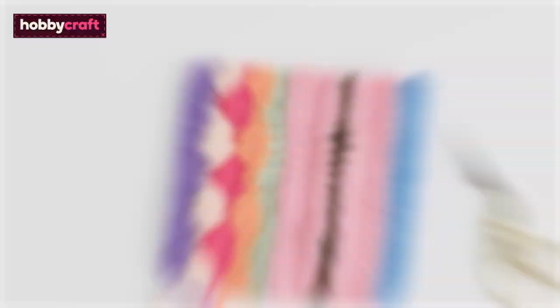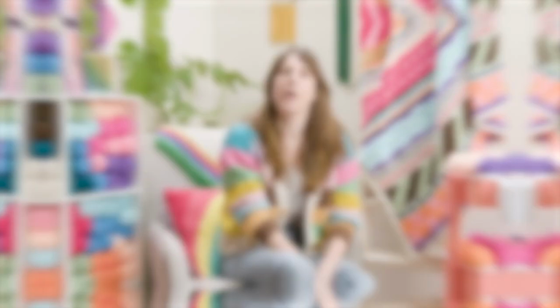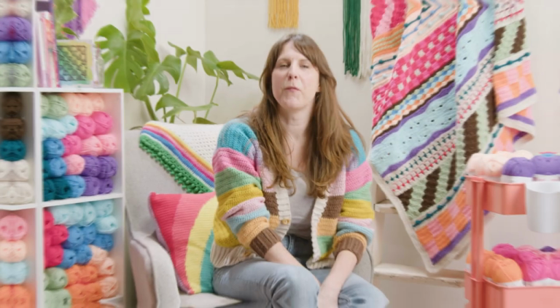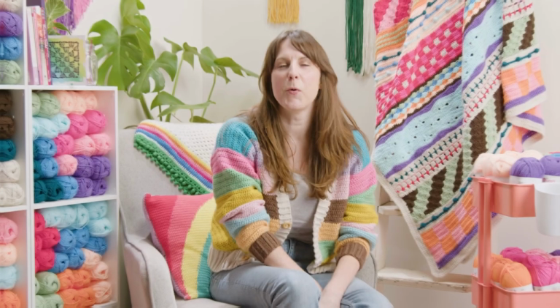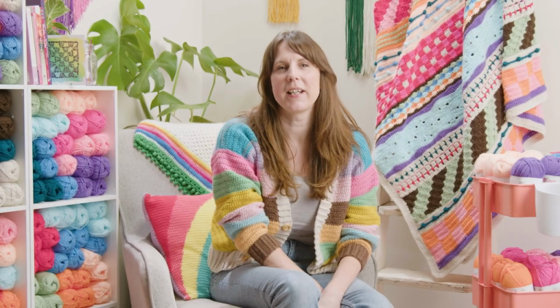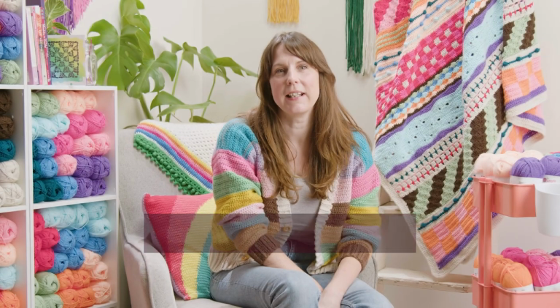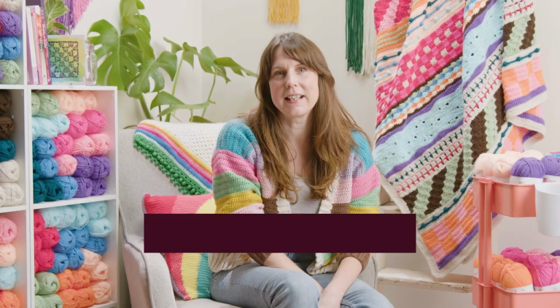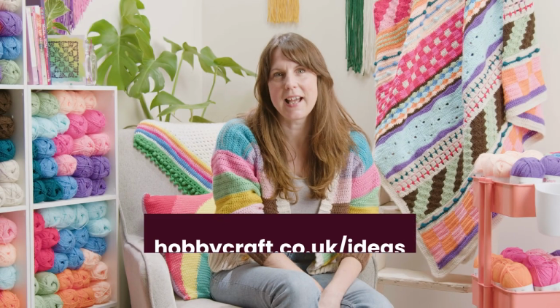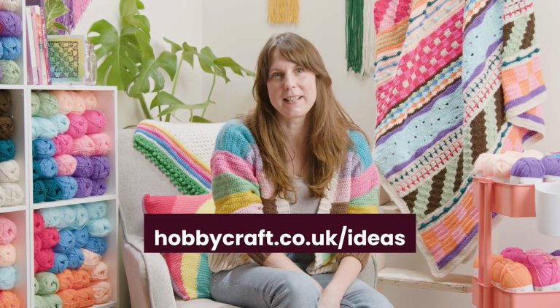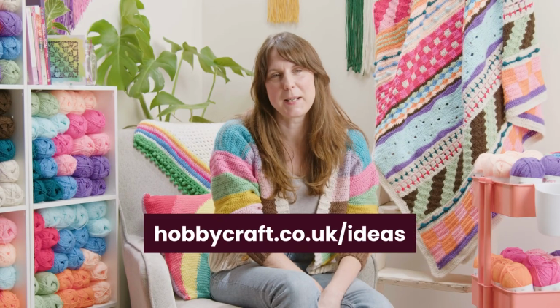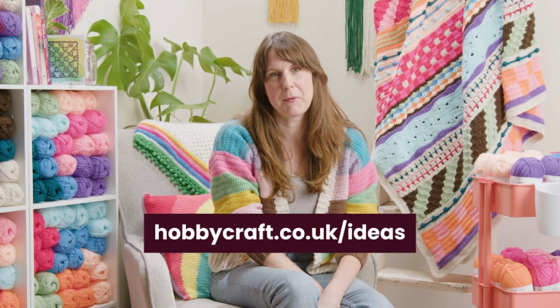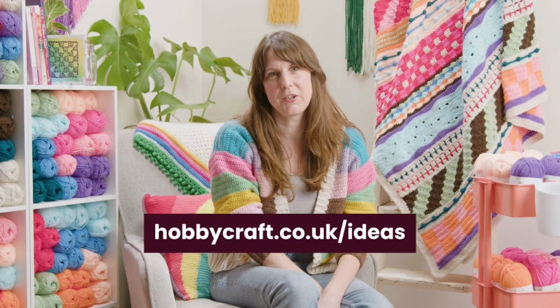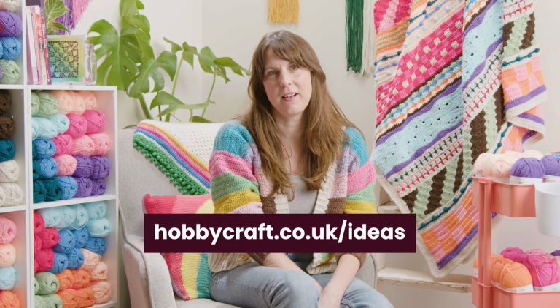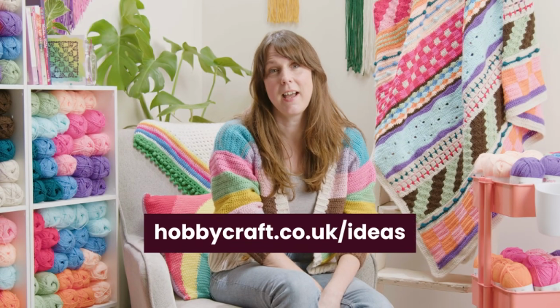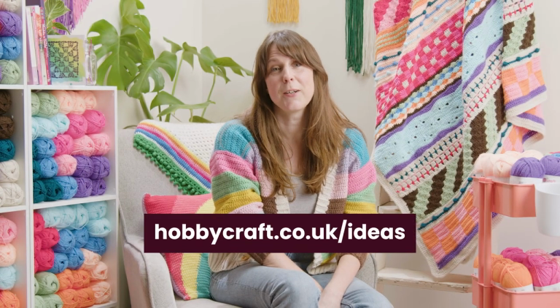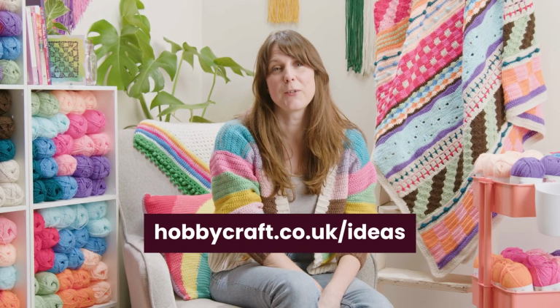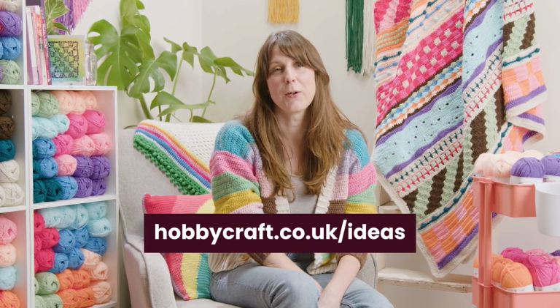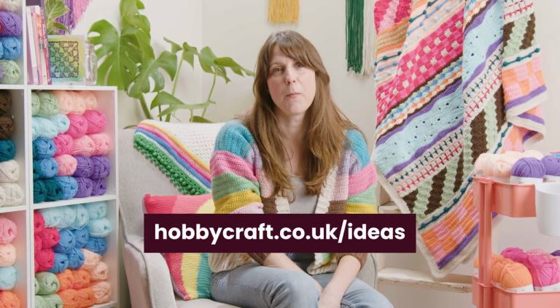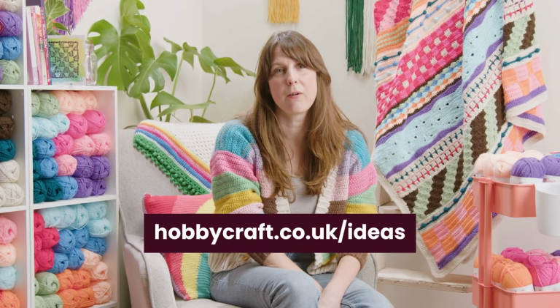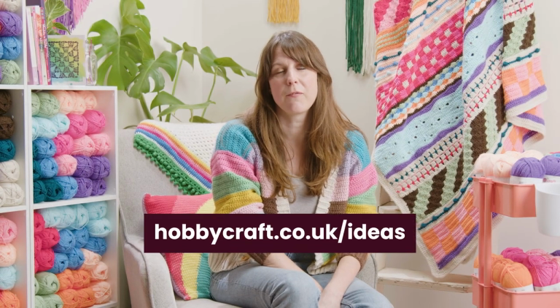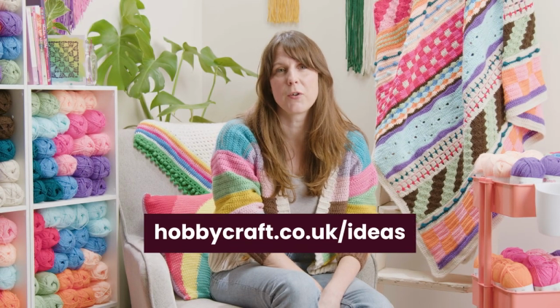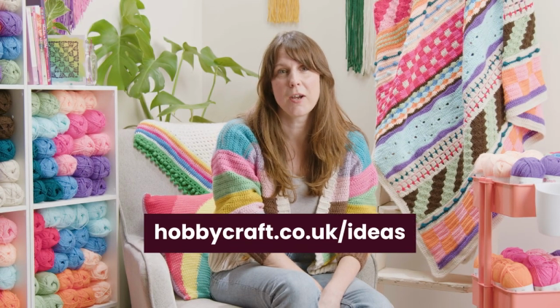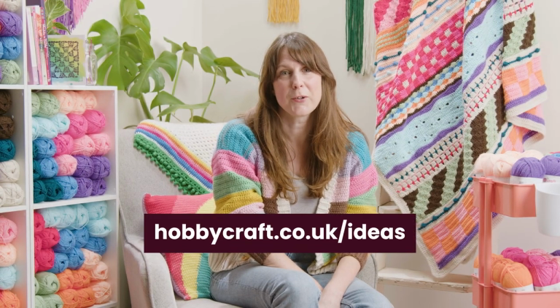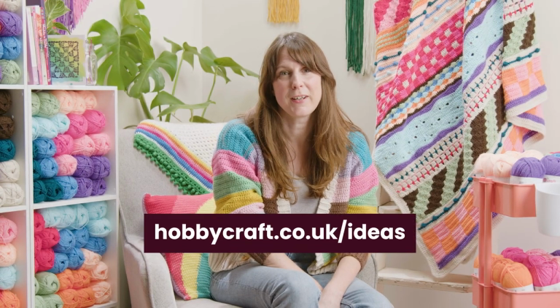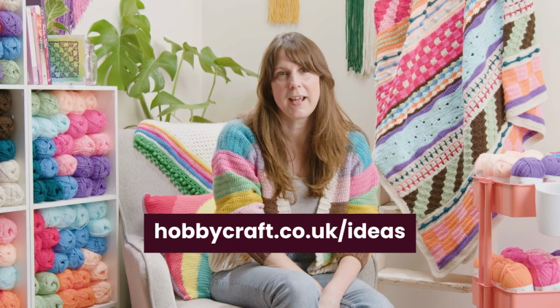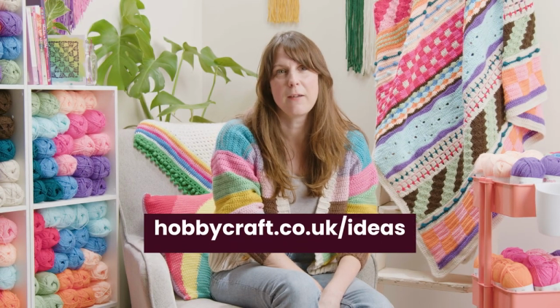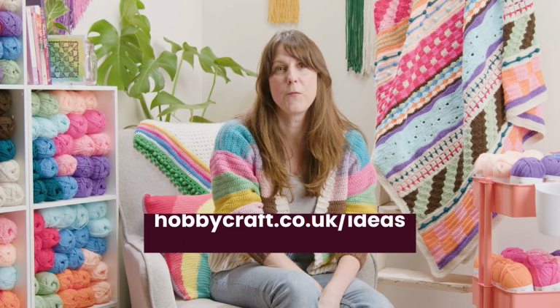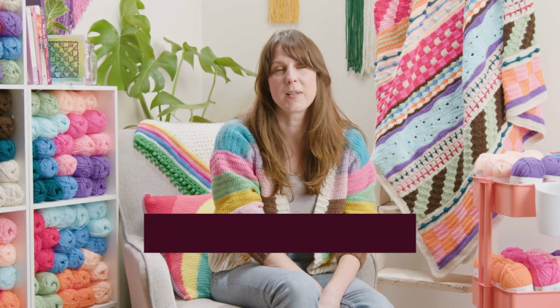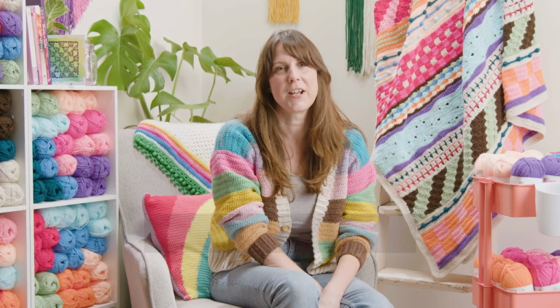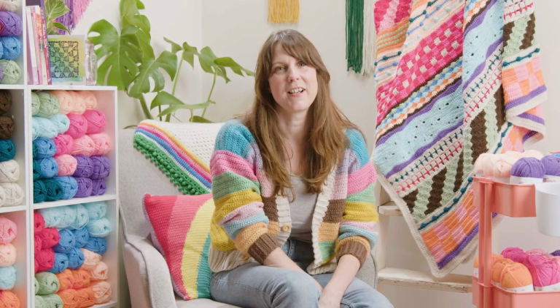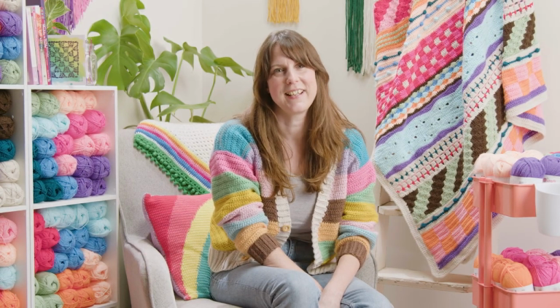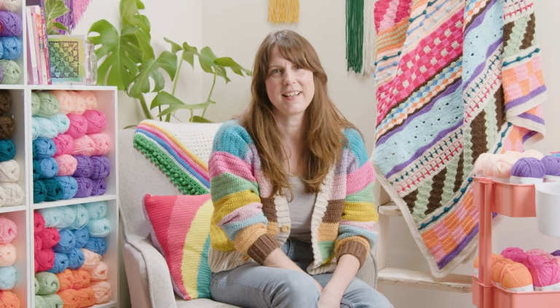For more techniques and inspiration, head over to hobbycraft.co.uk forward slash ideas.